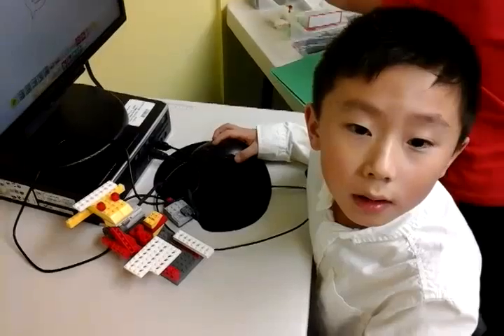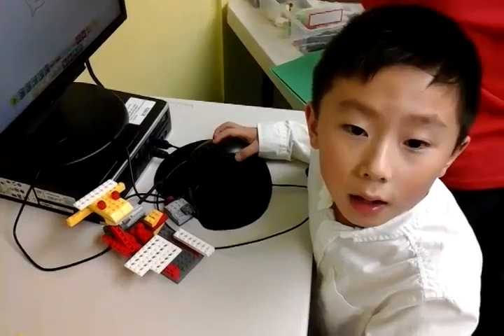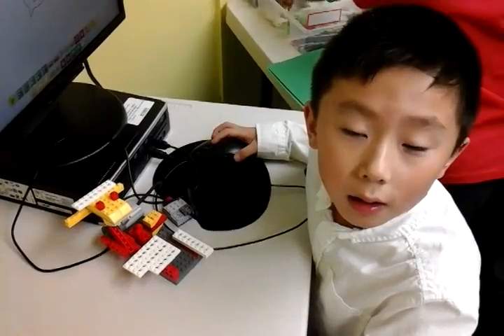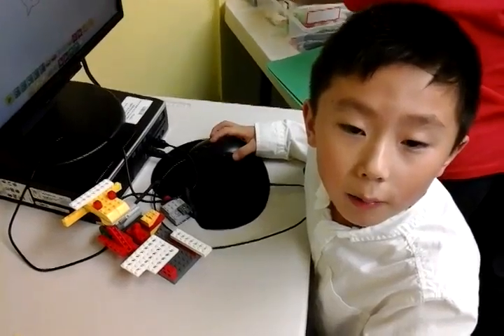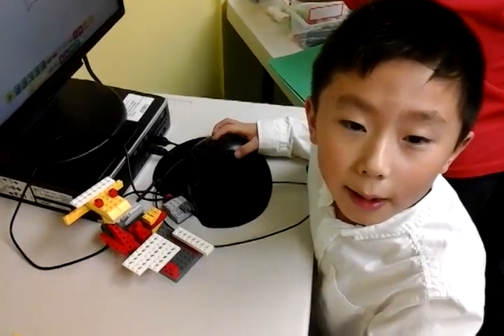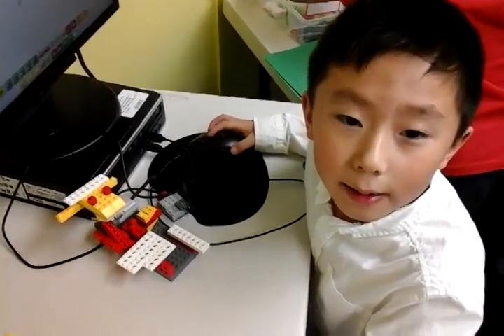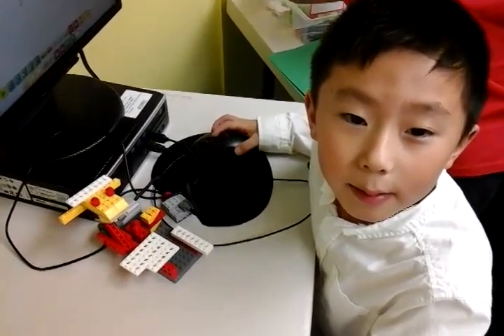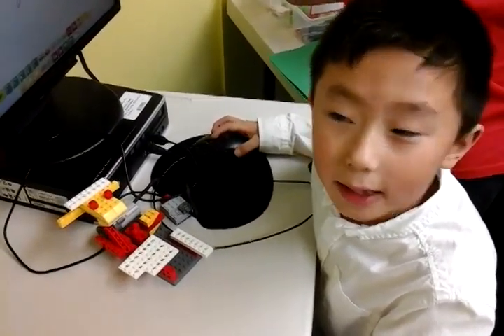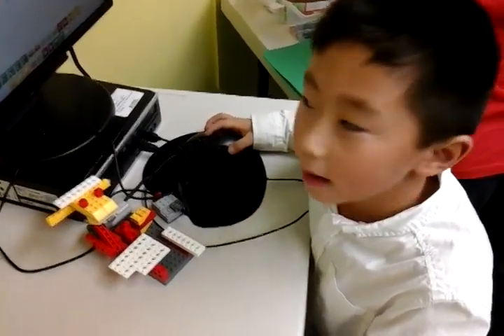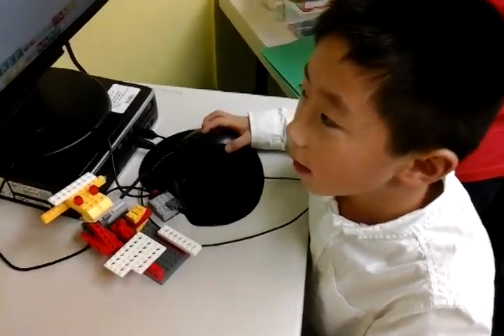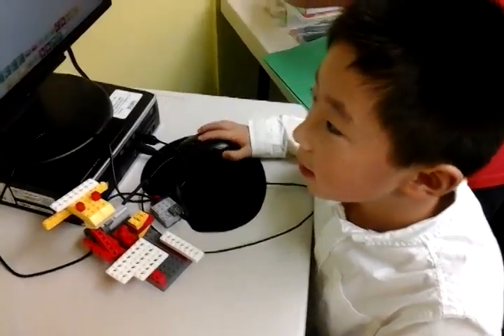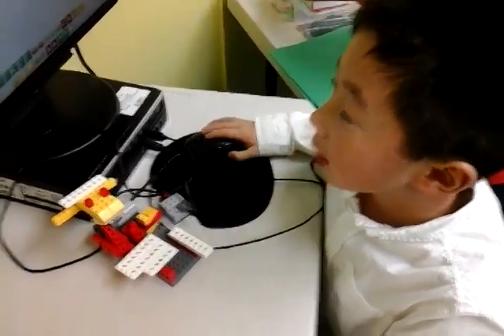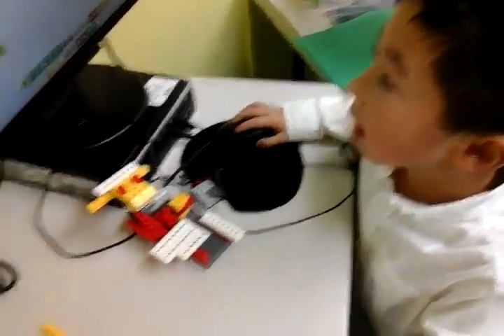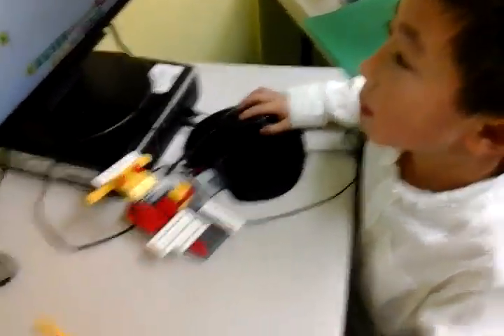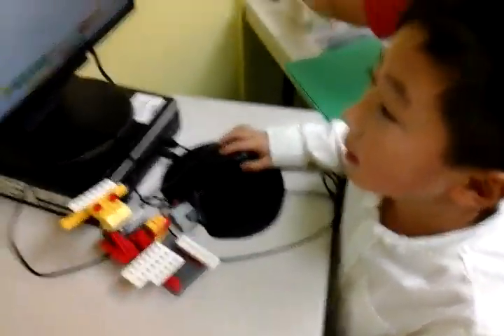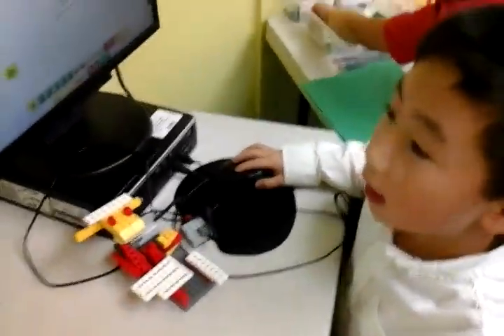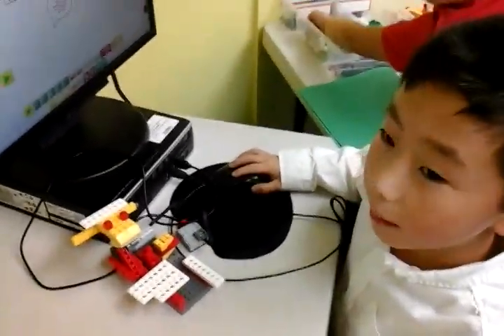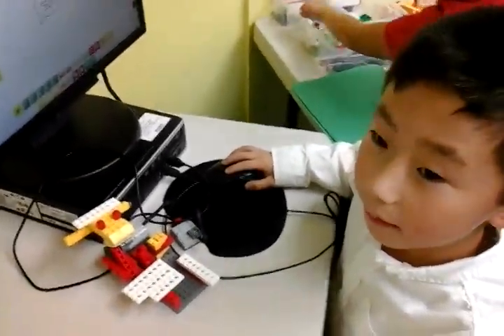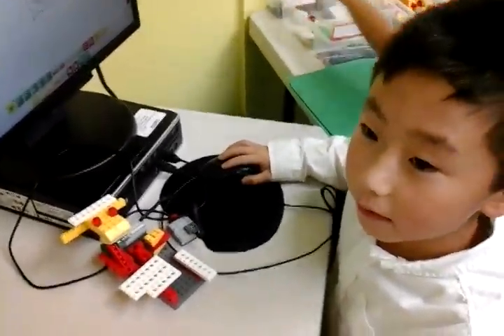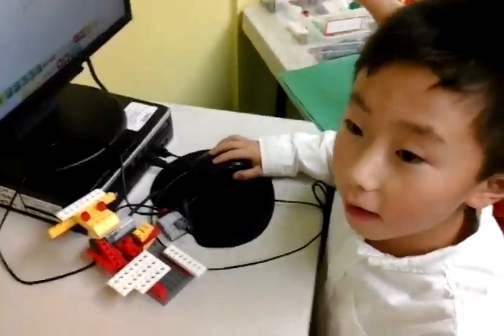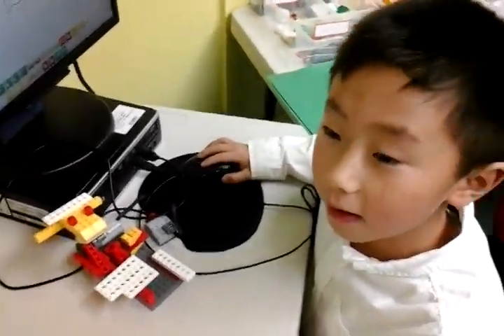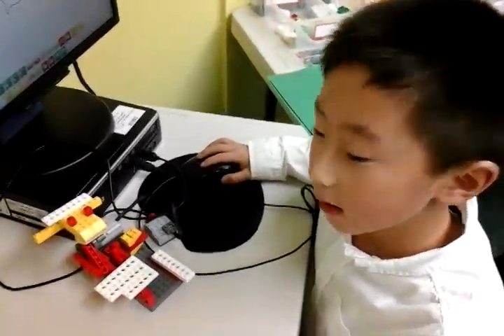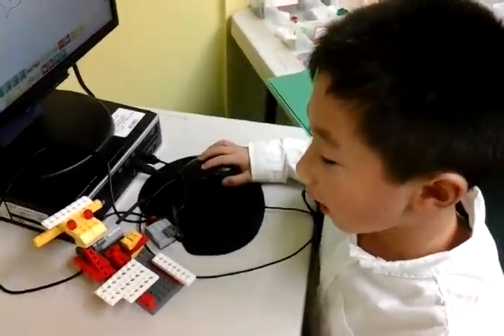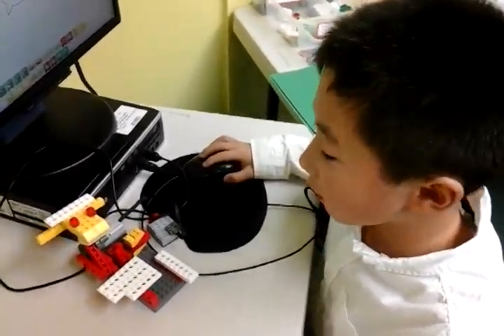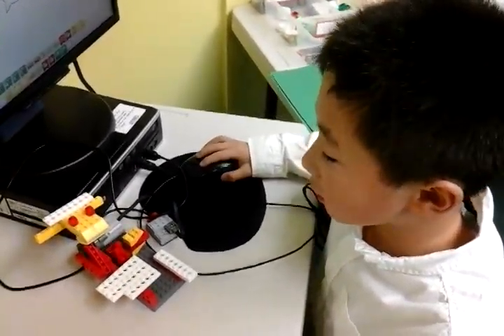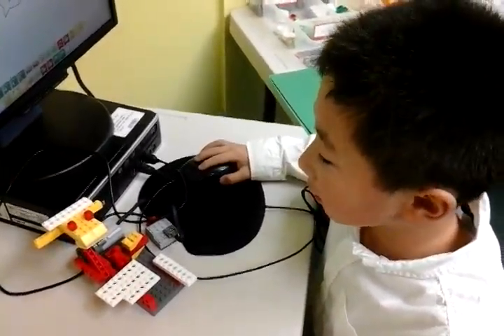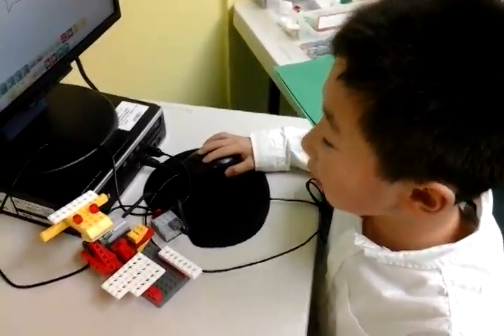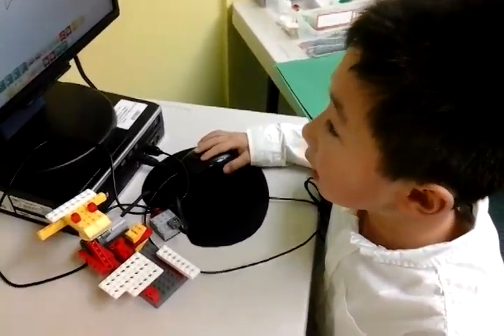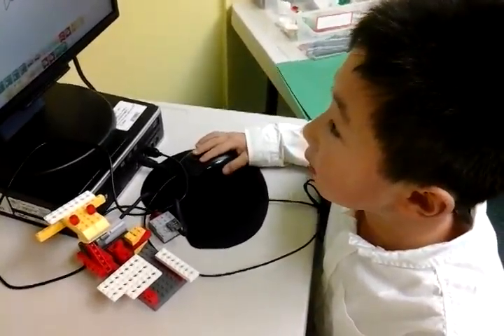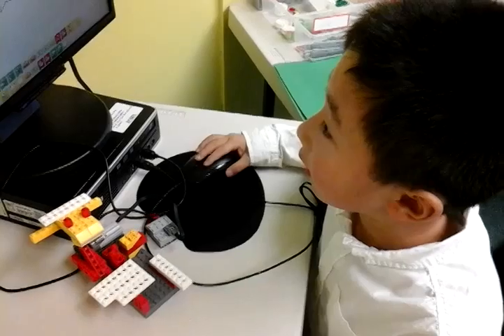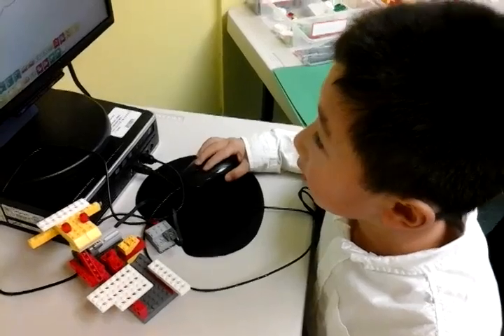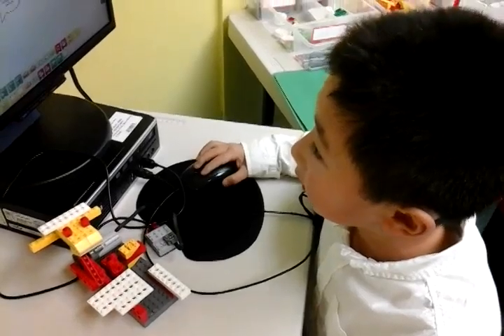Hello, my name is Daniel and today I built a Hoppy Frog. I will show you how it works.